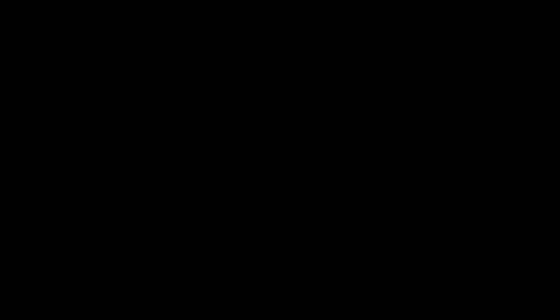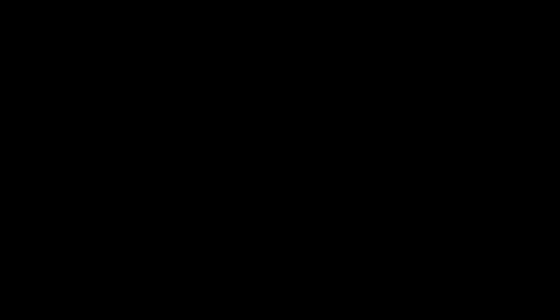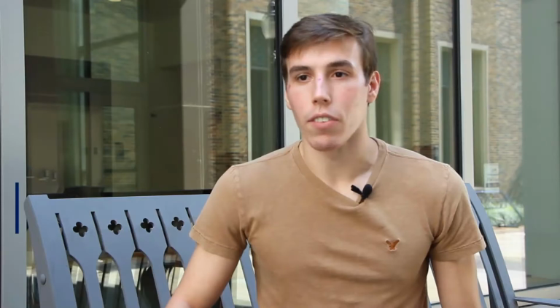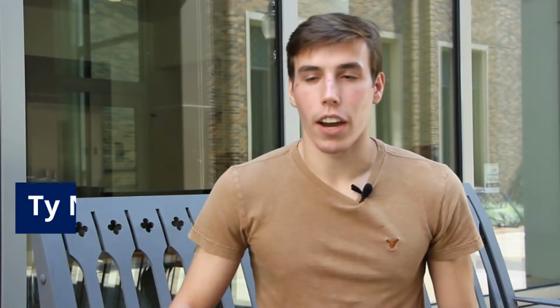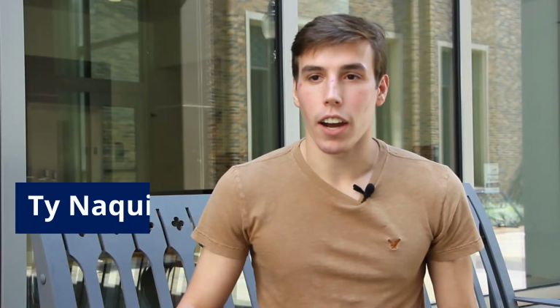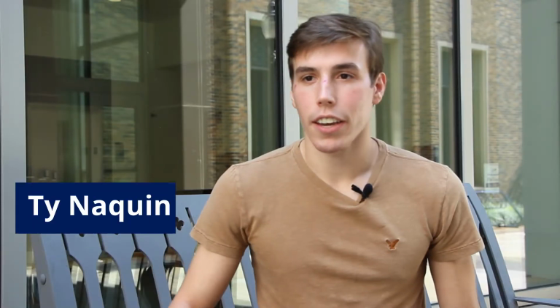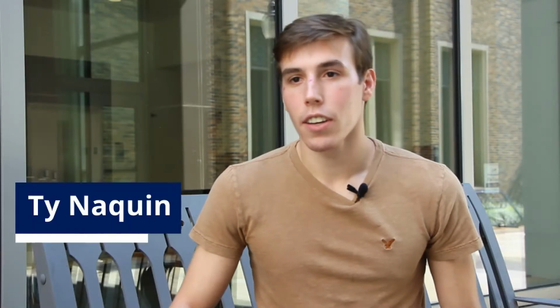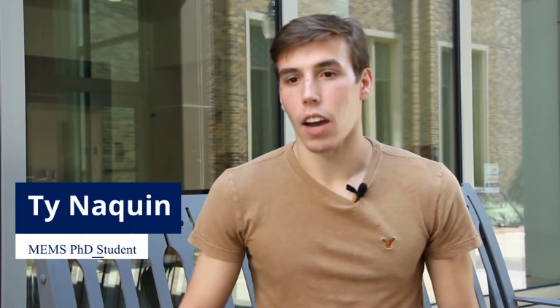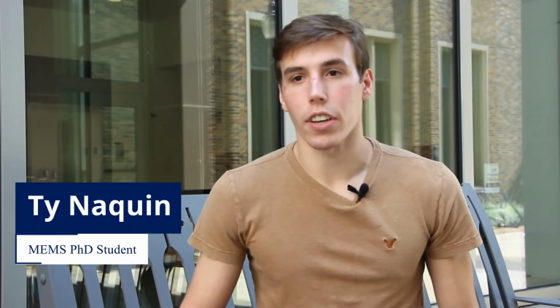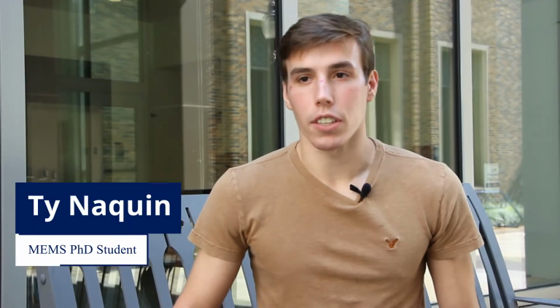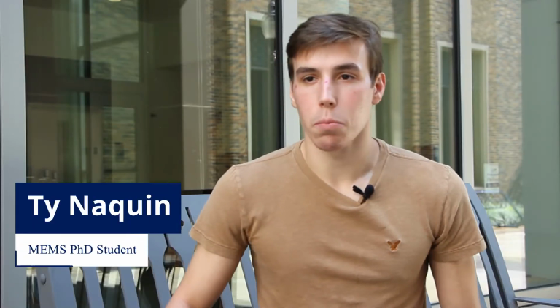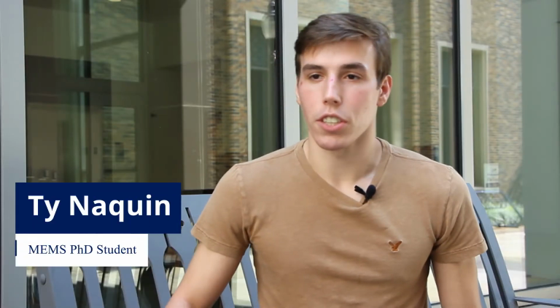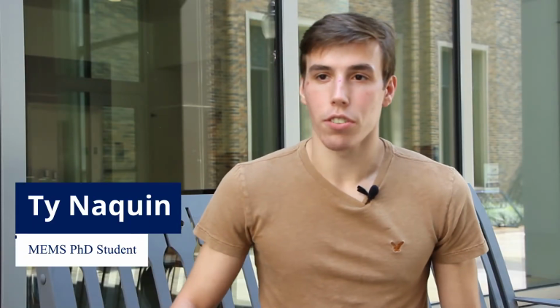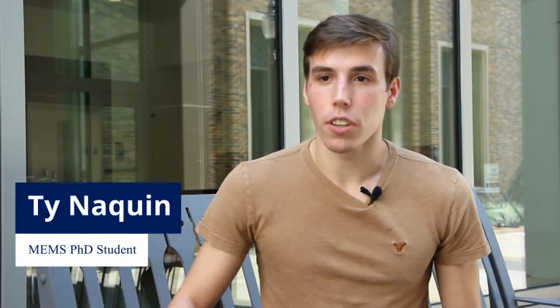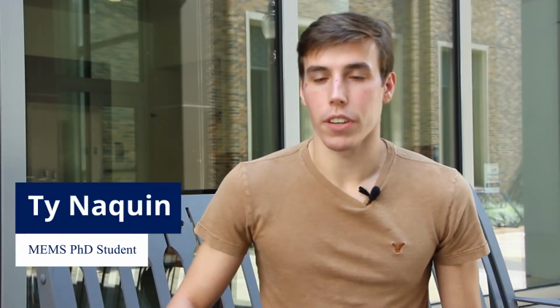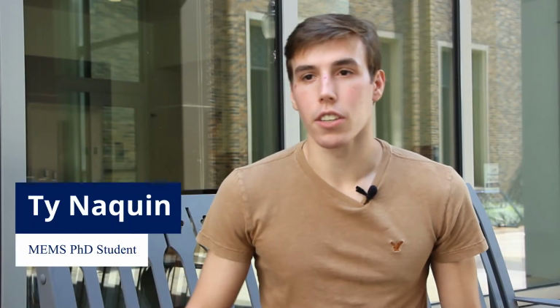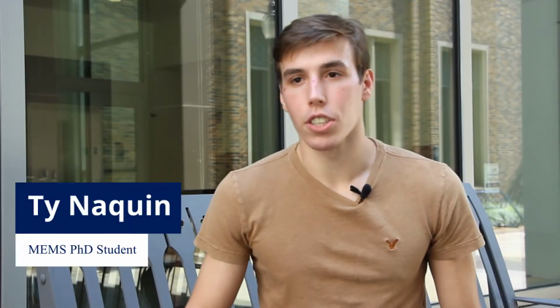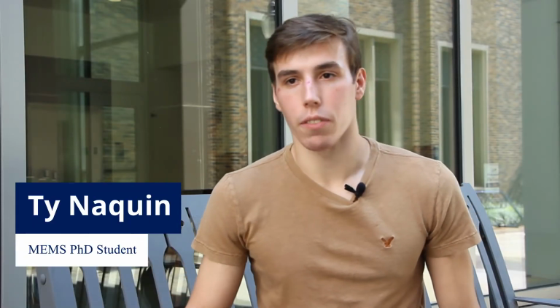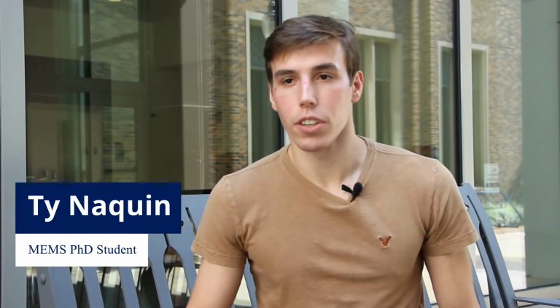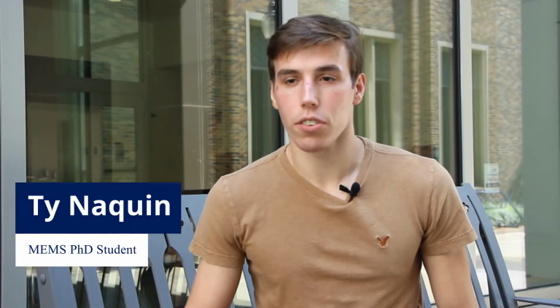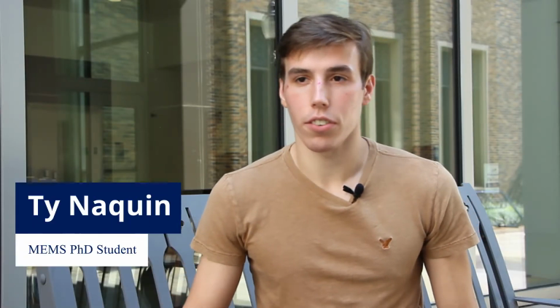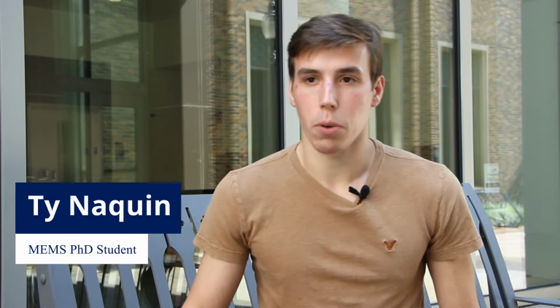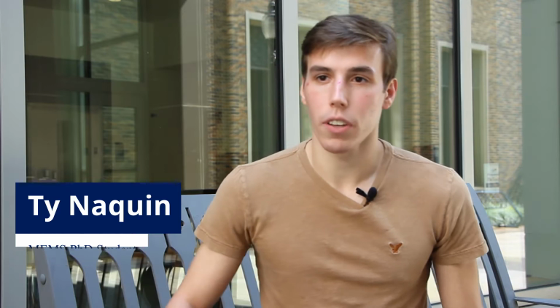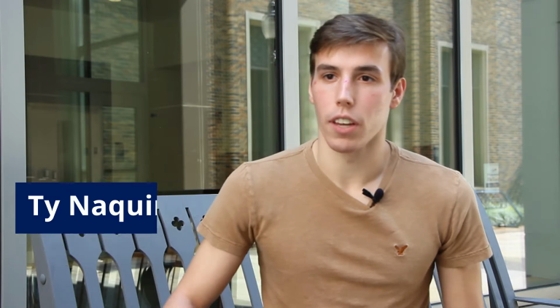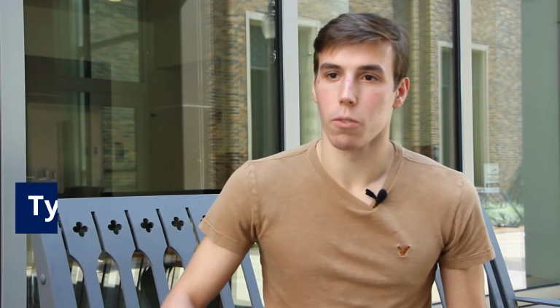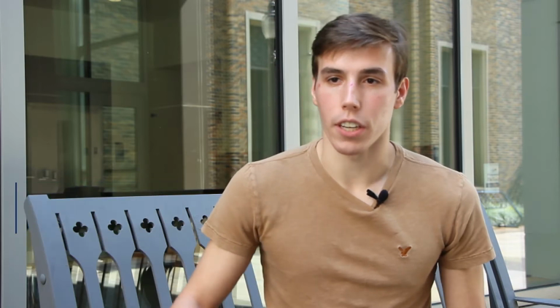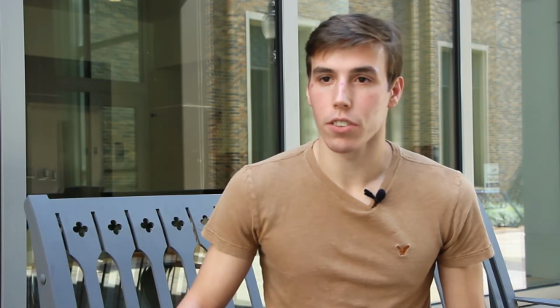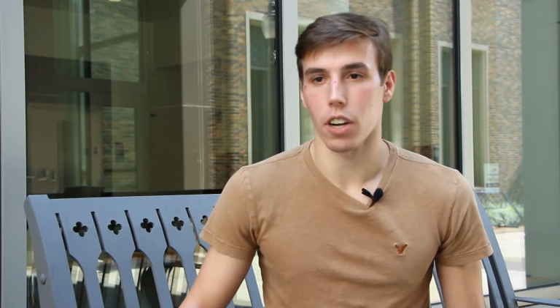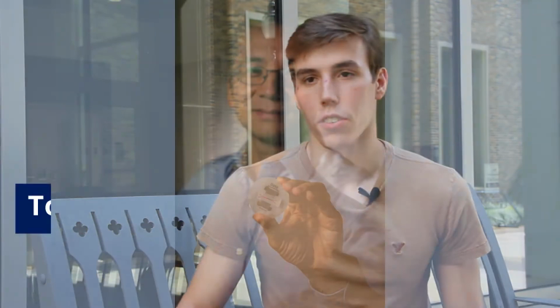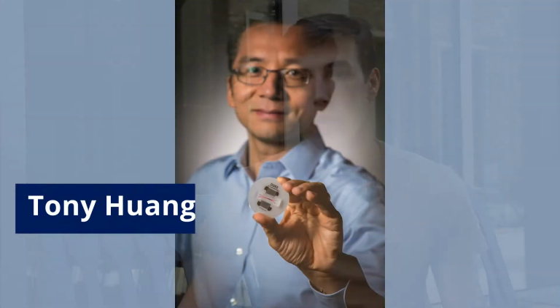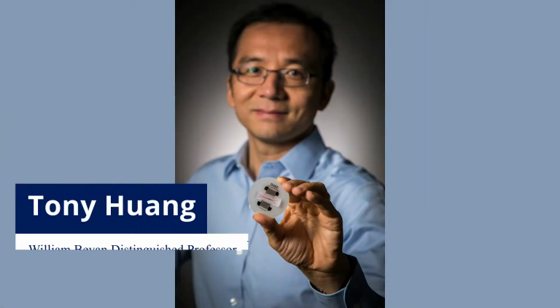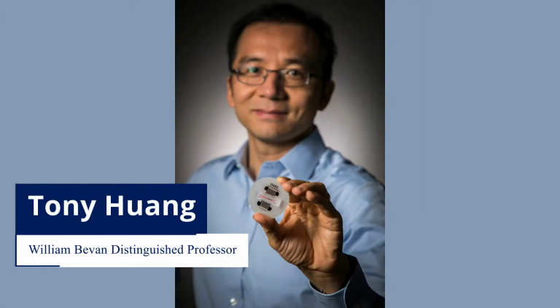My name is Ty Nankan. I'm a second year PhD student in the Mechanical Engineering and Materials Science Department, working in Dr. Tony Wong's lab.